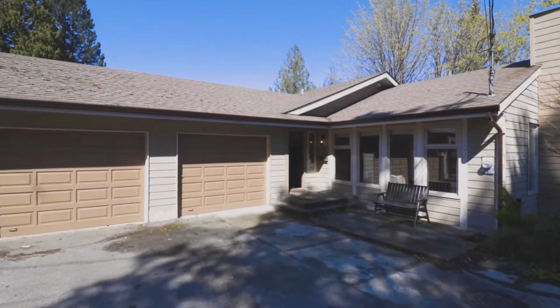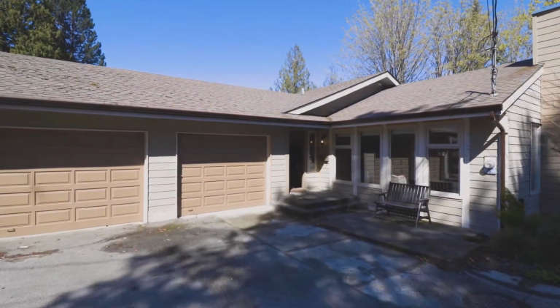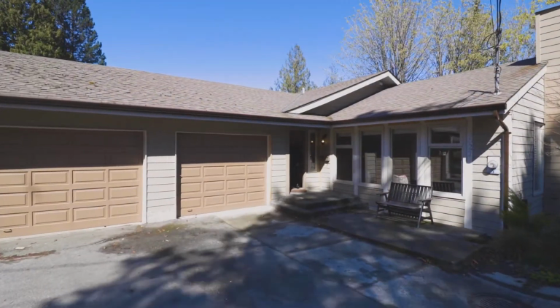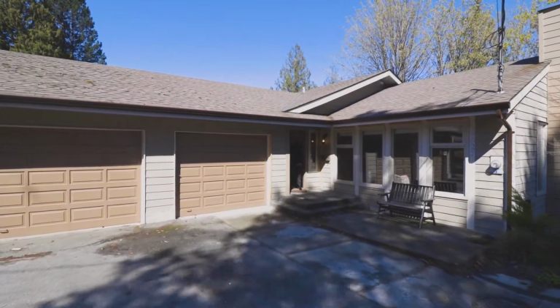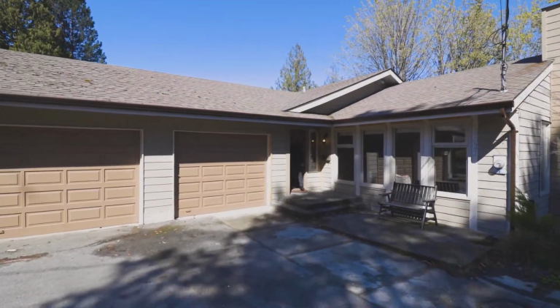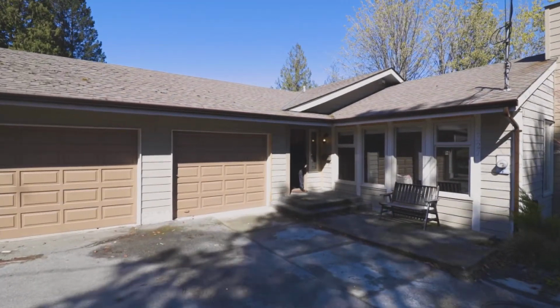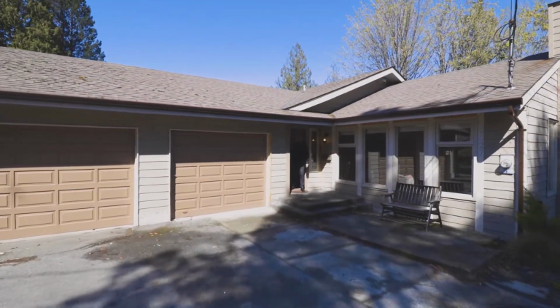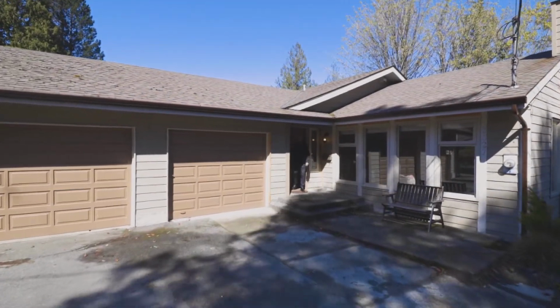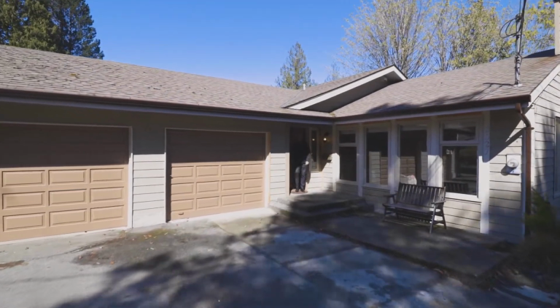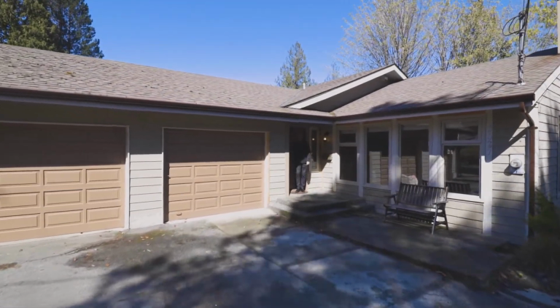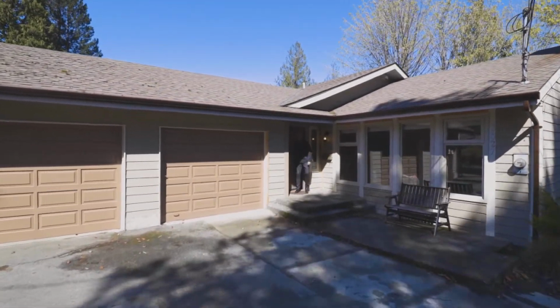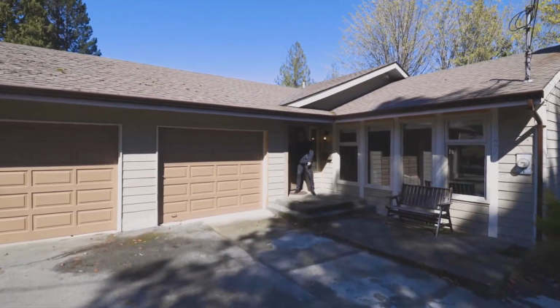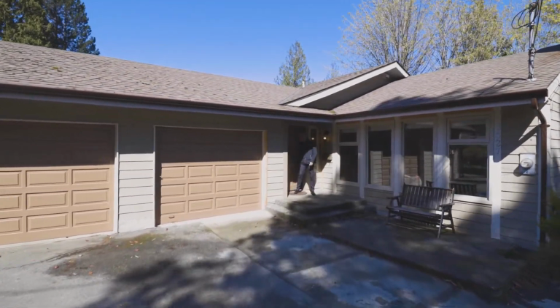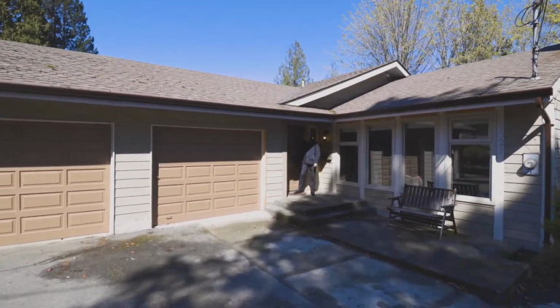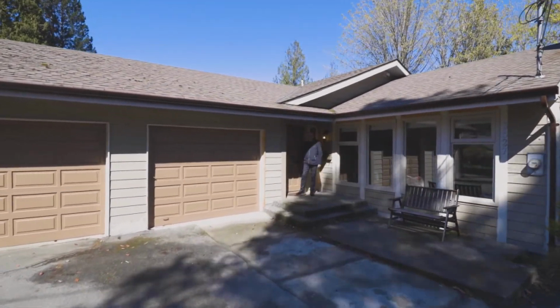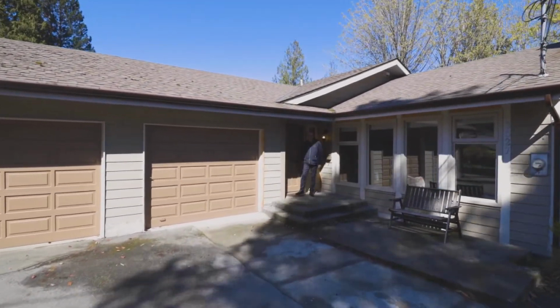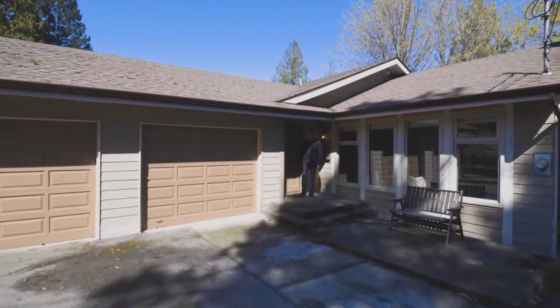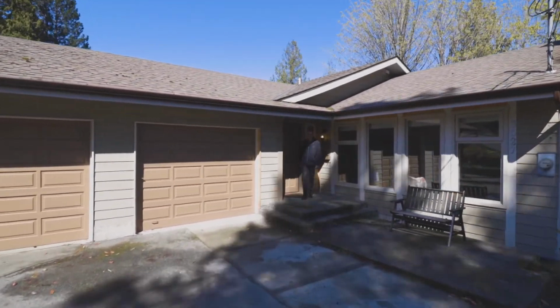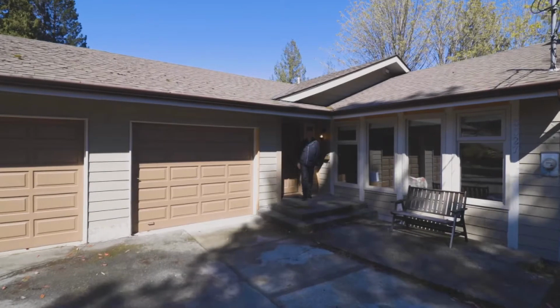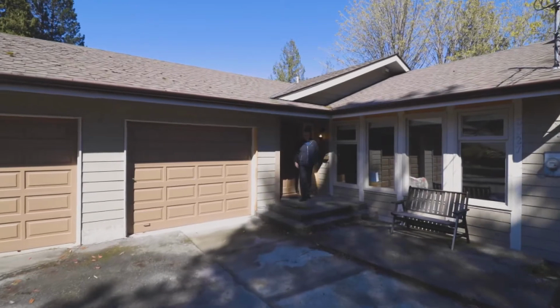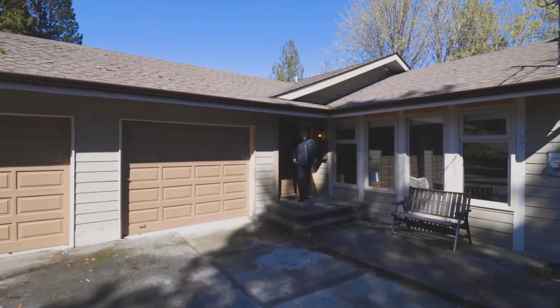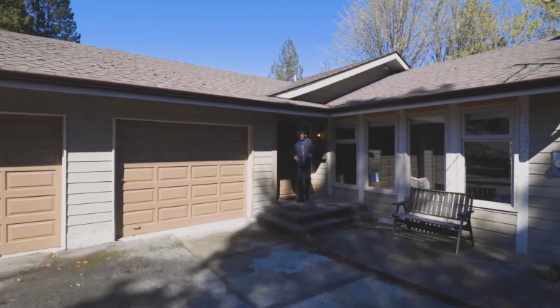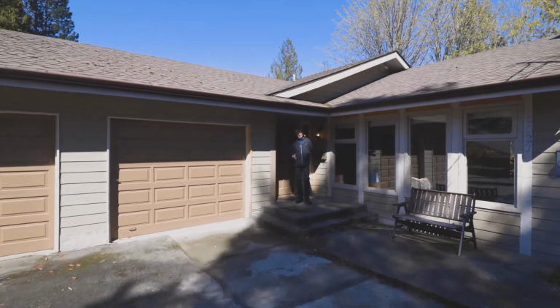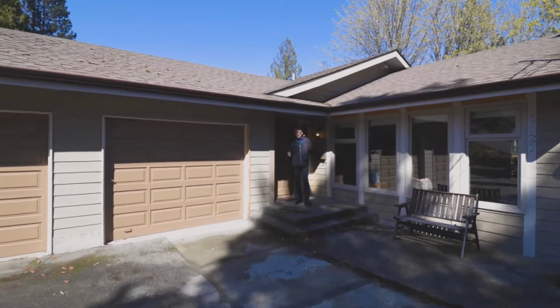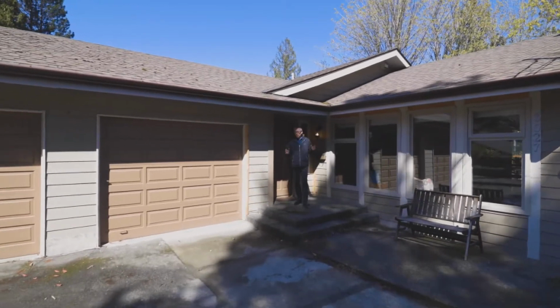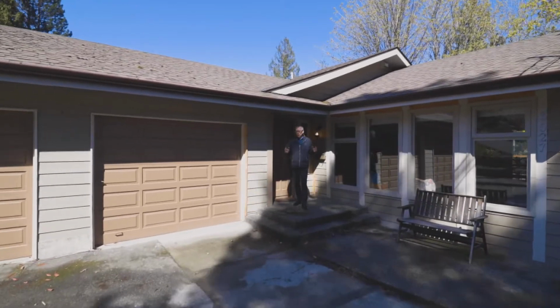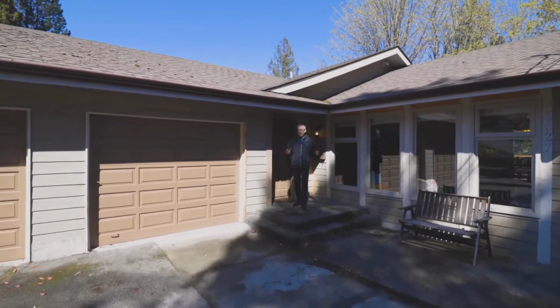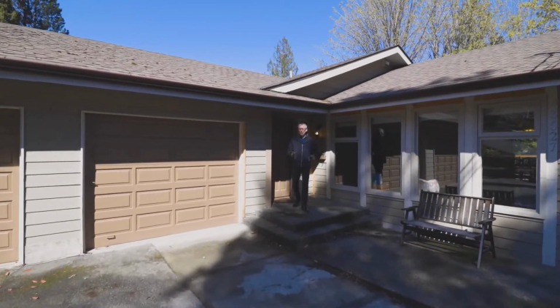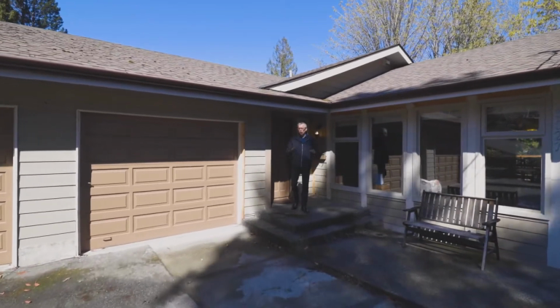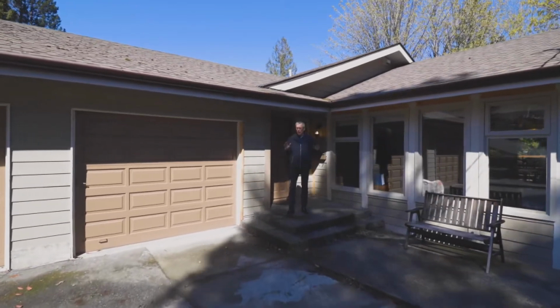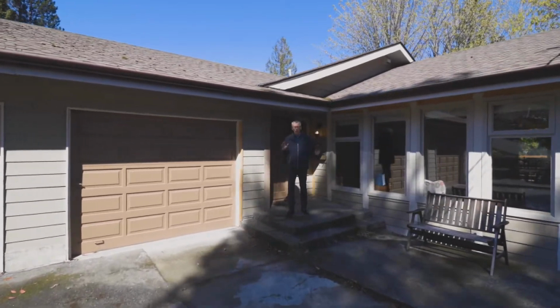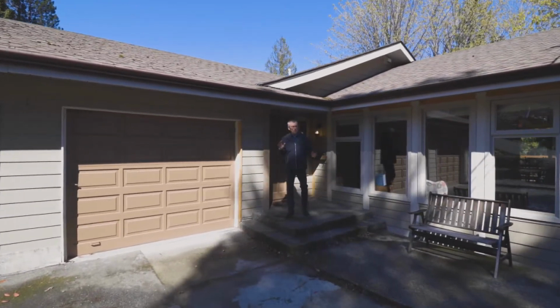Hi, this is Ian Thompson with RE-MAX here on Vancouver Island, Ian Thompson and Associates, and today we're going to look at a great house.